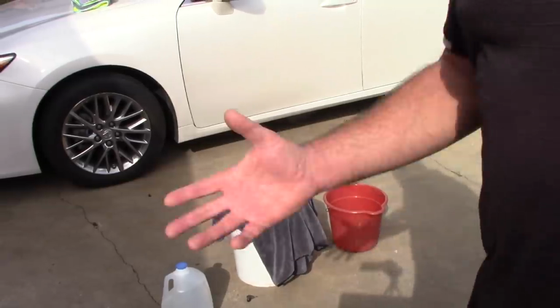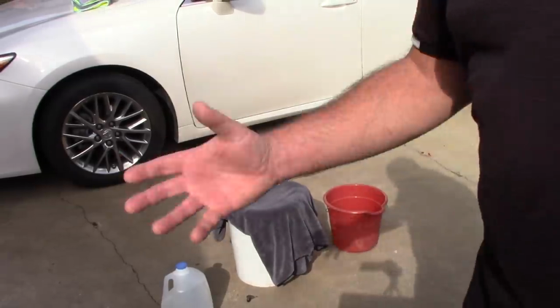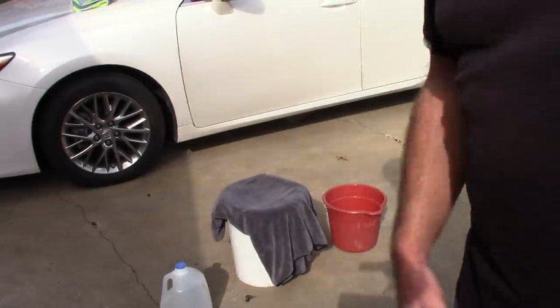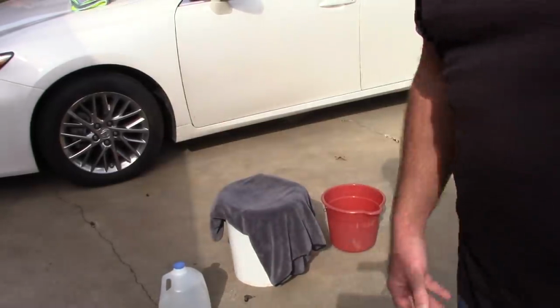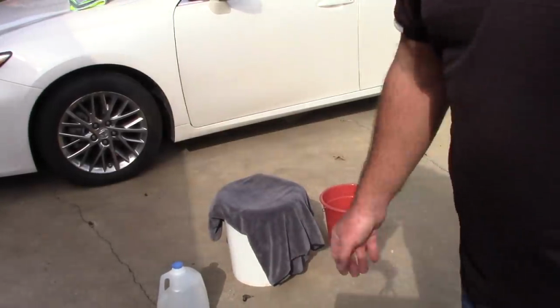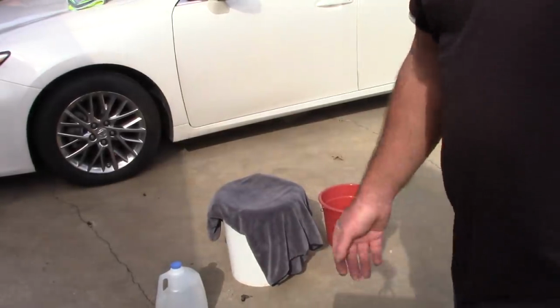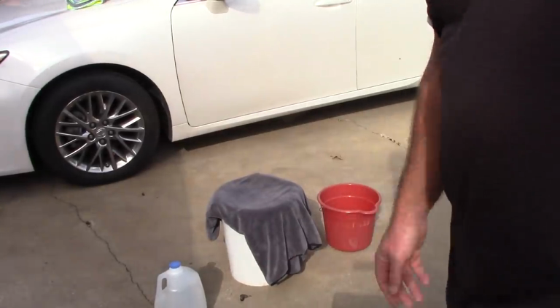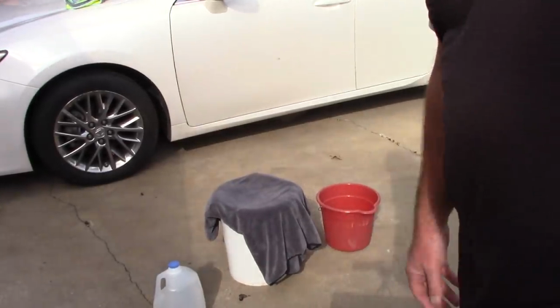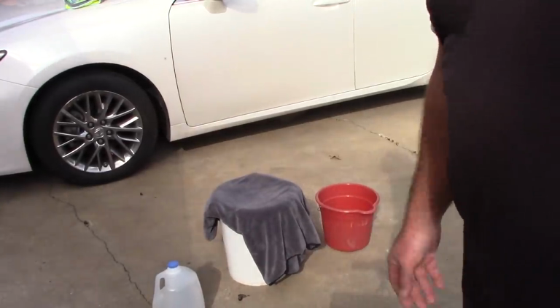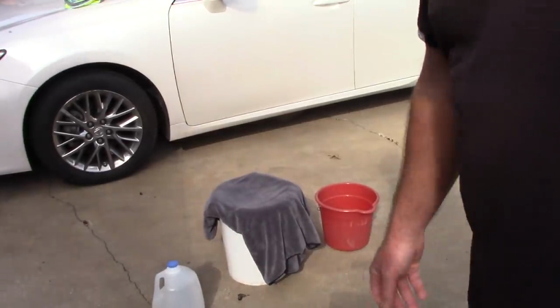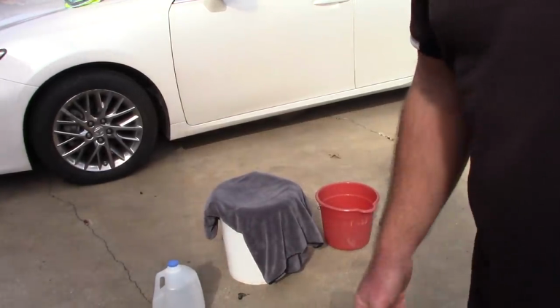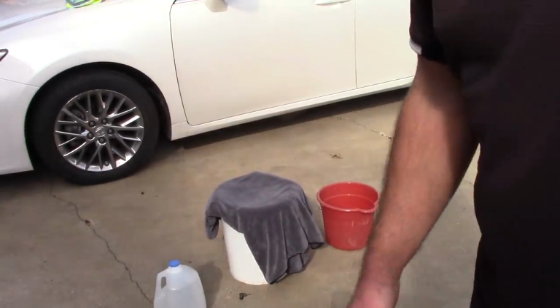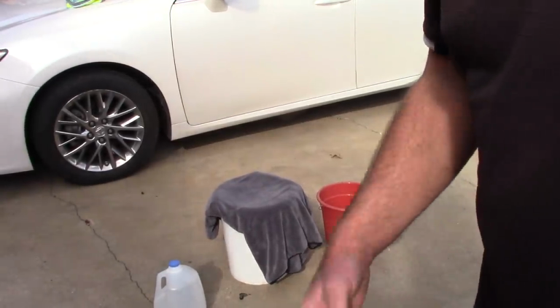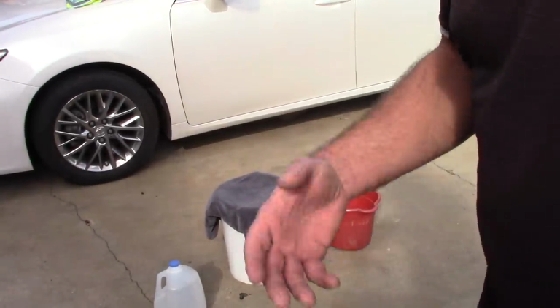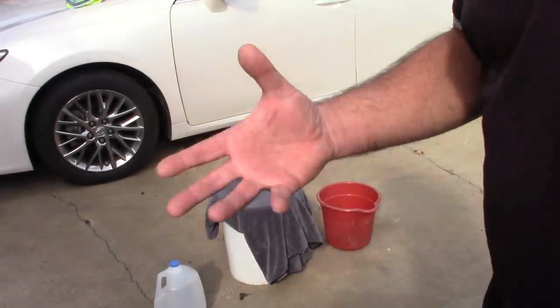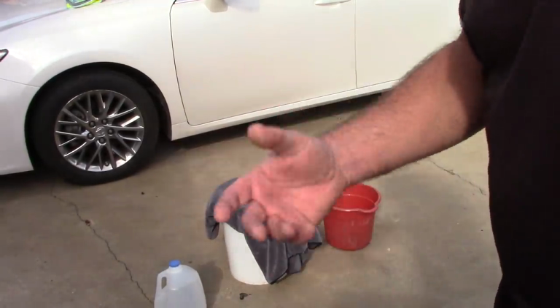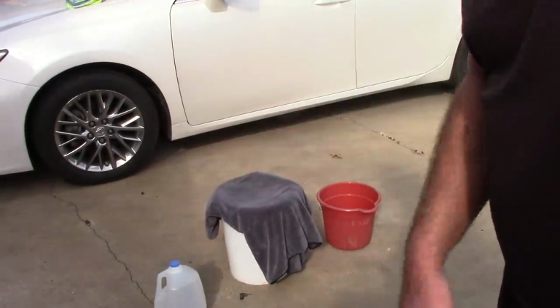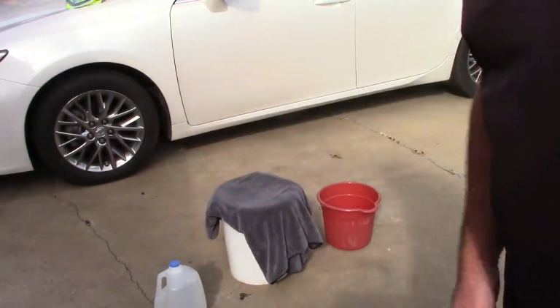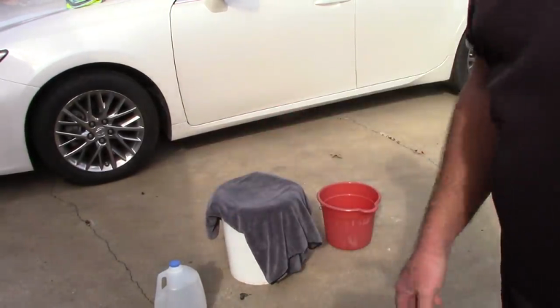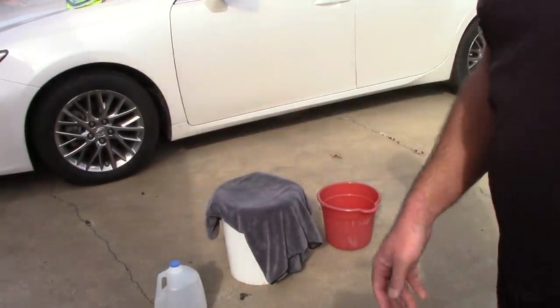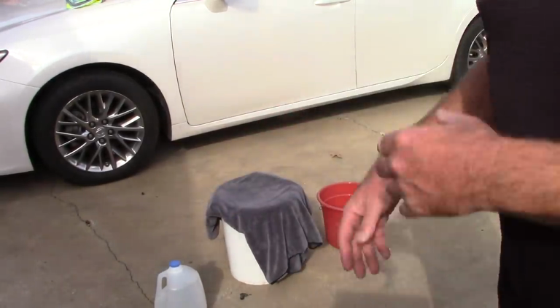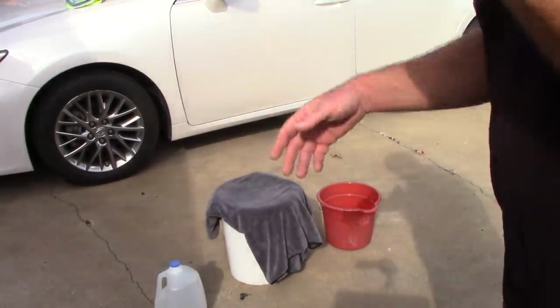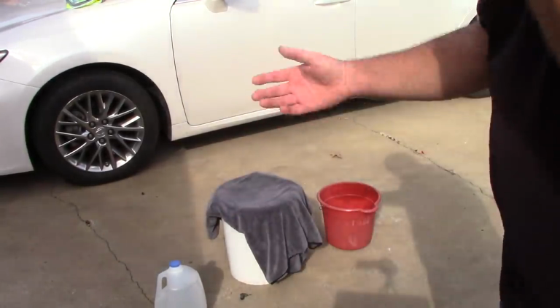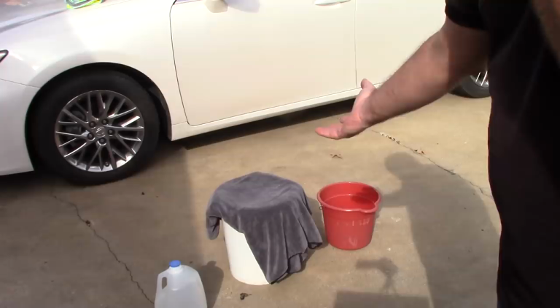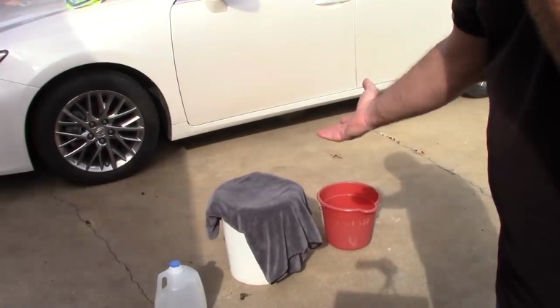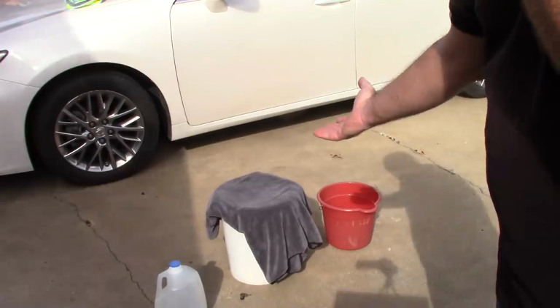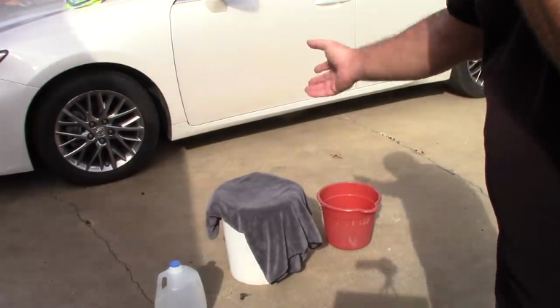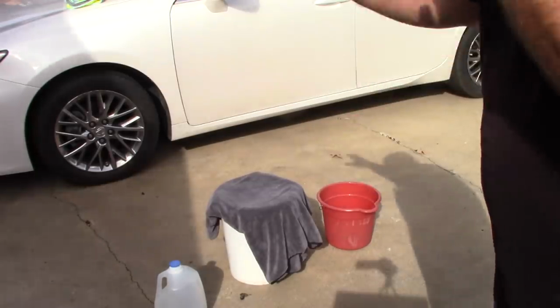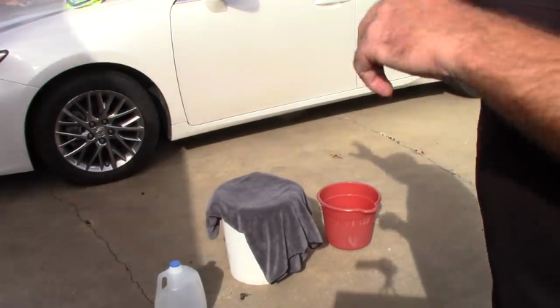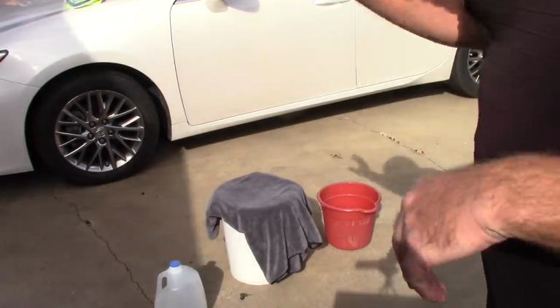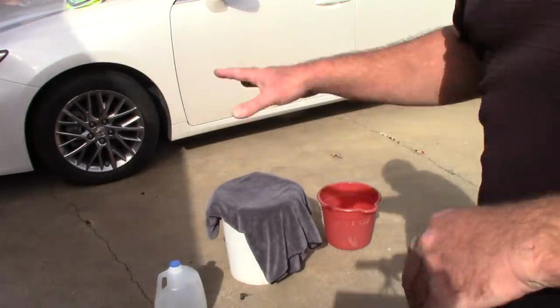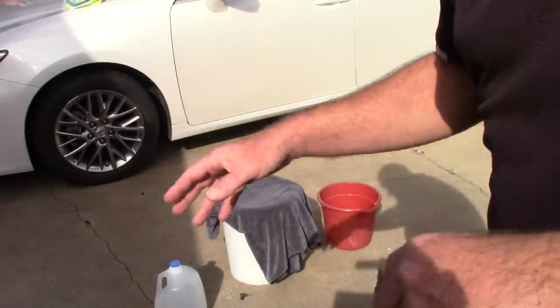Hello folks, this is Scott with Dallas Paint Correction and Luxury Microfiber. I want to talk about something real quickly.